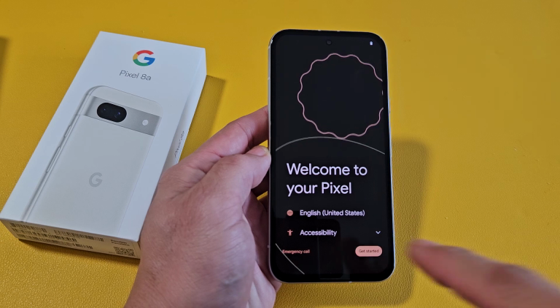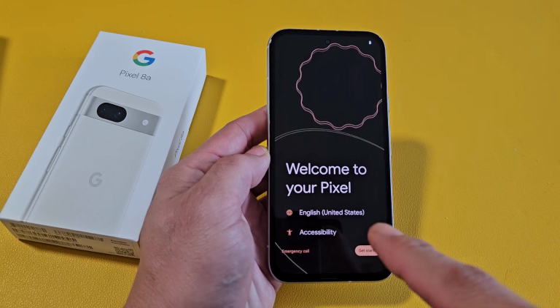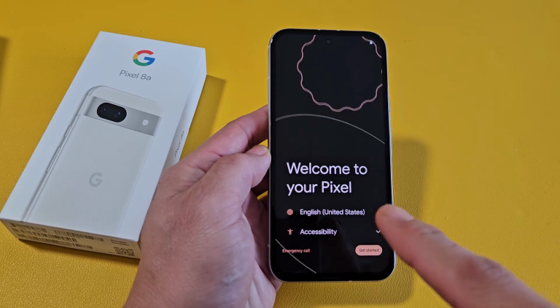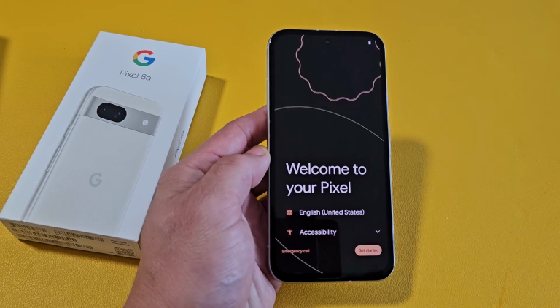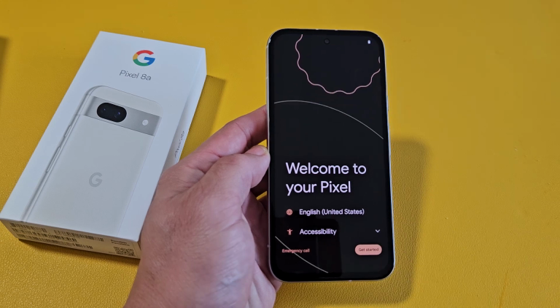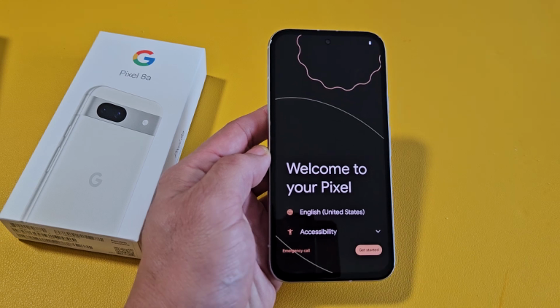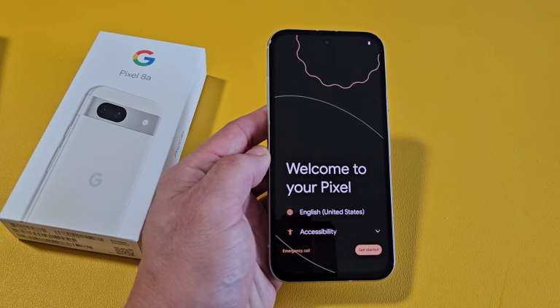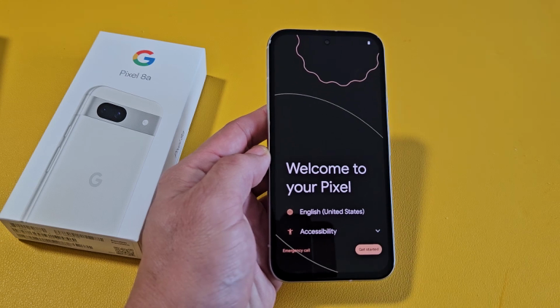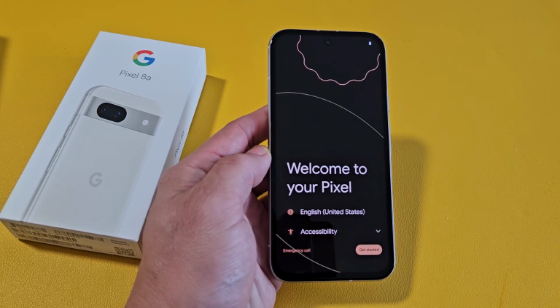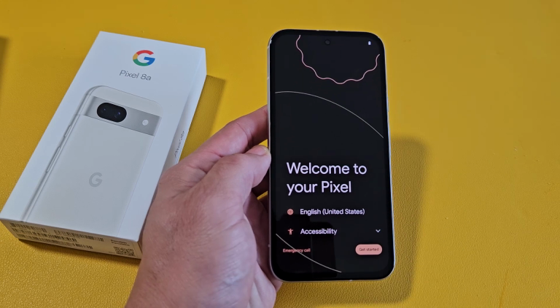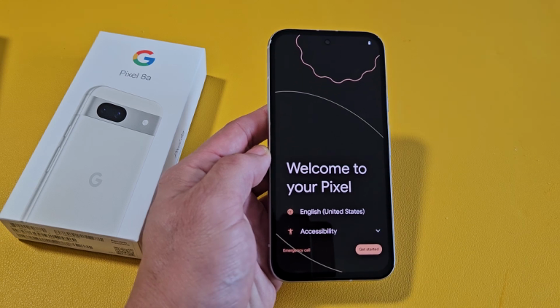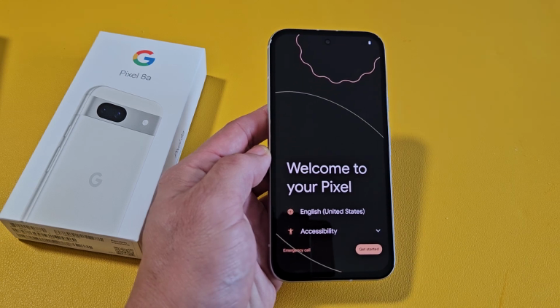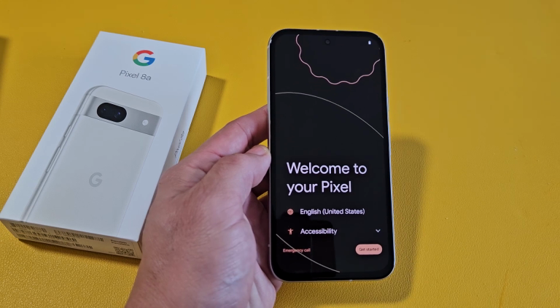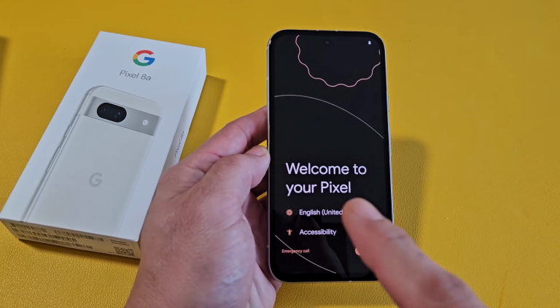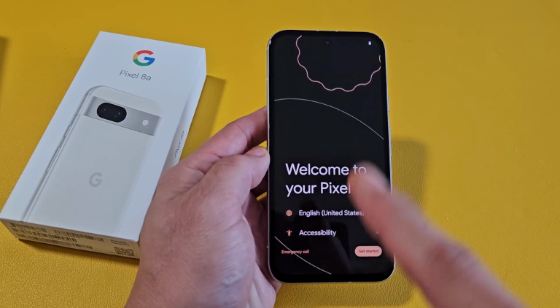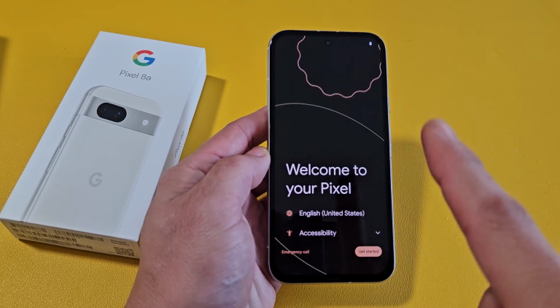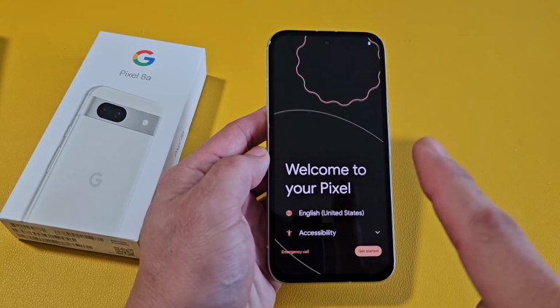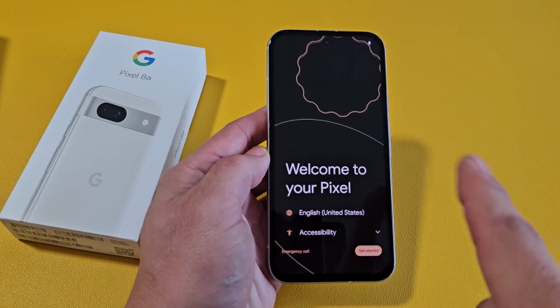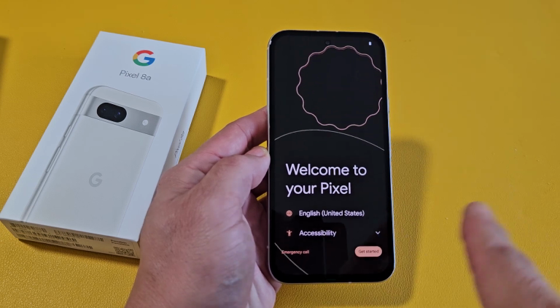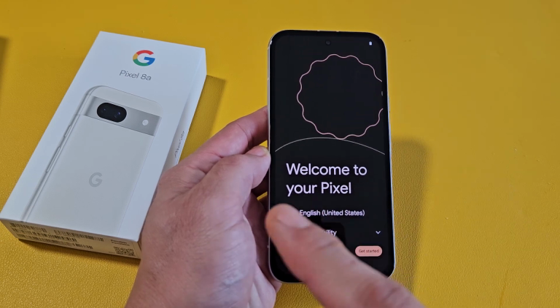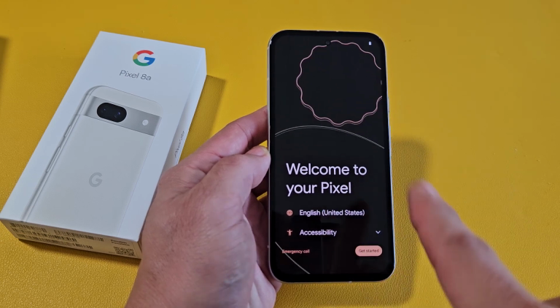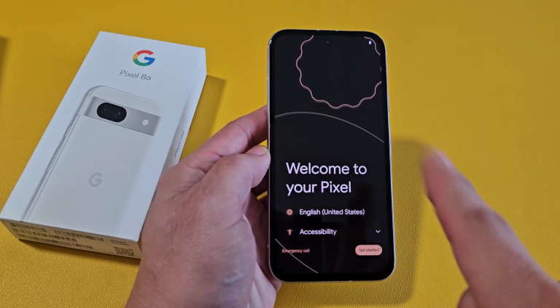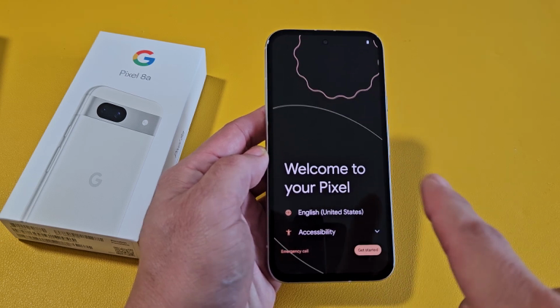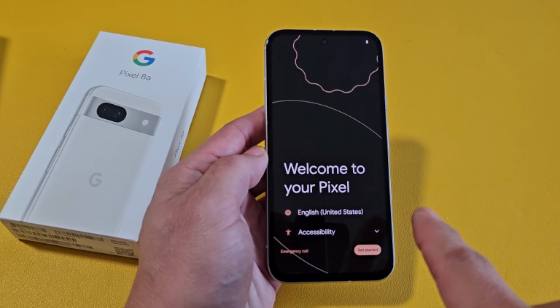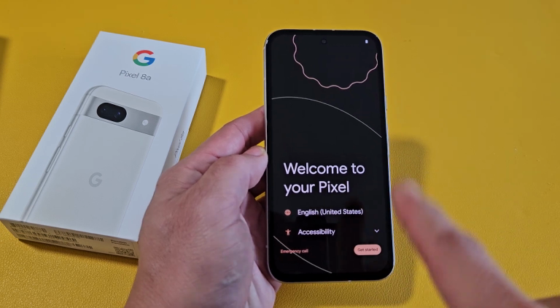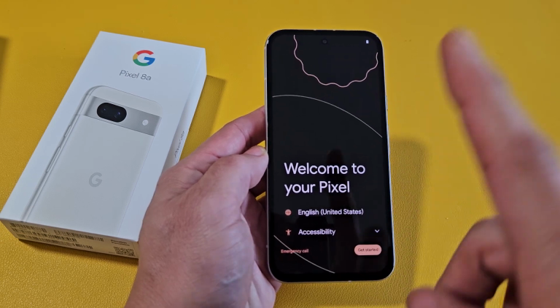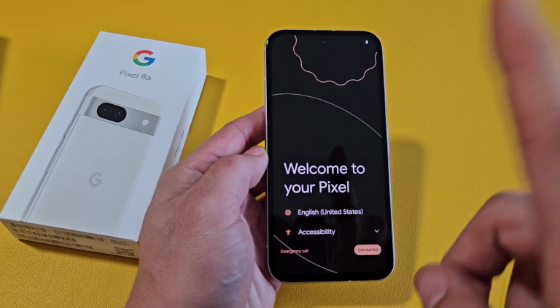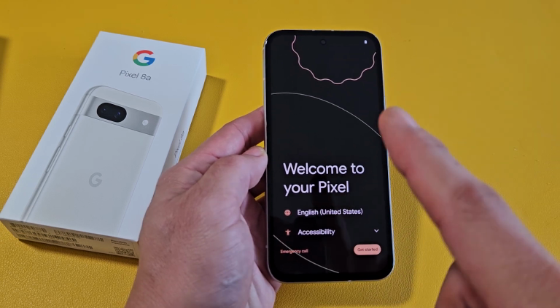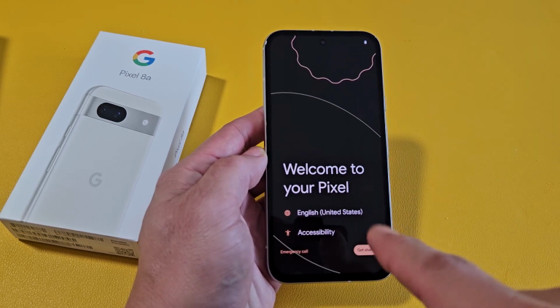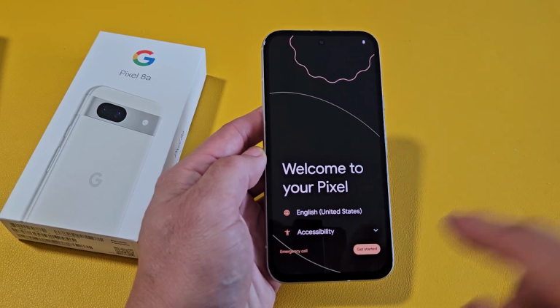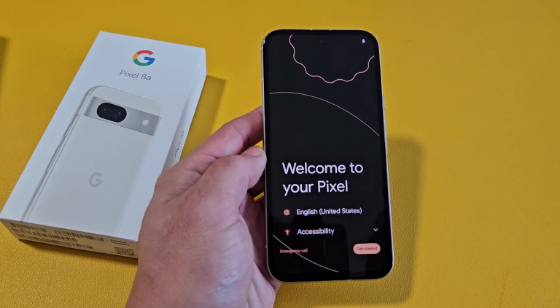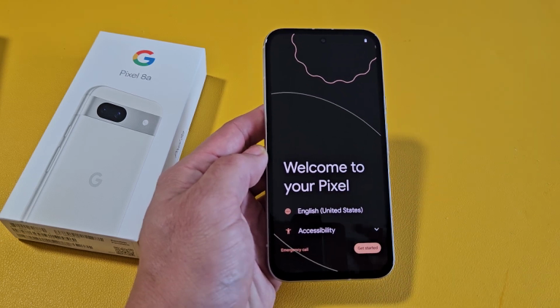Here's the Google Pixel 8a. I'm going to show you how to set this up step-by-step.